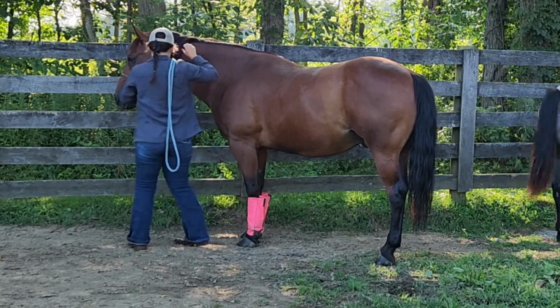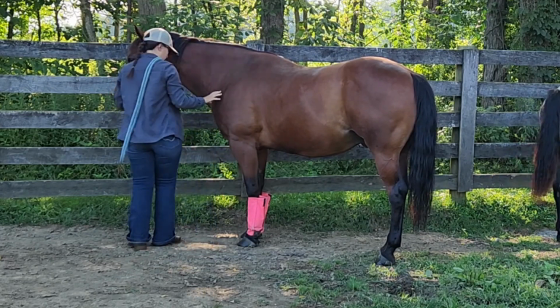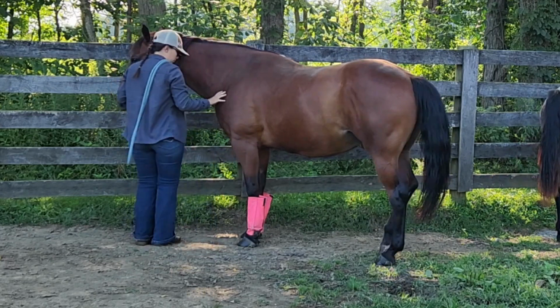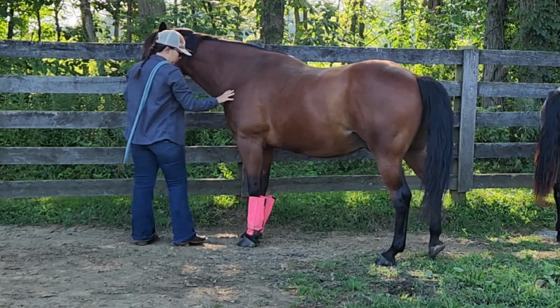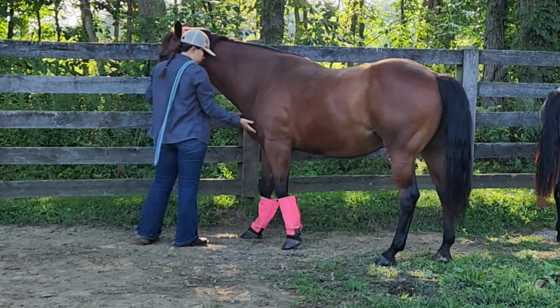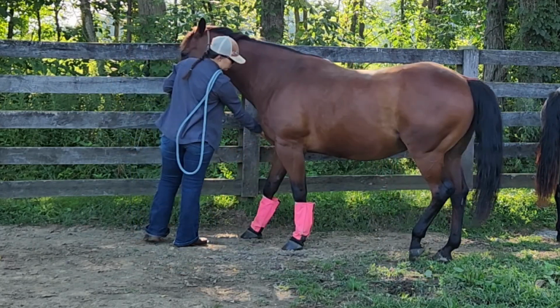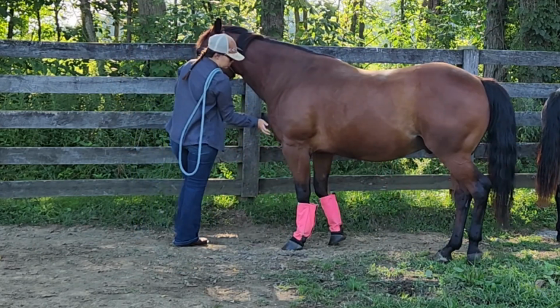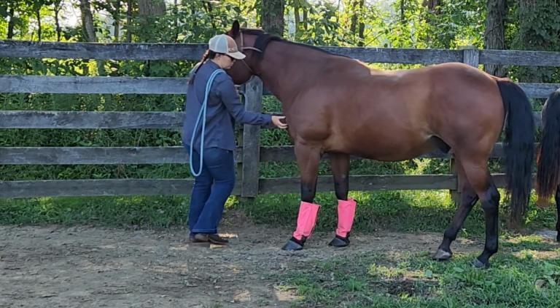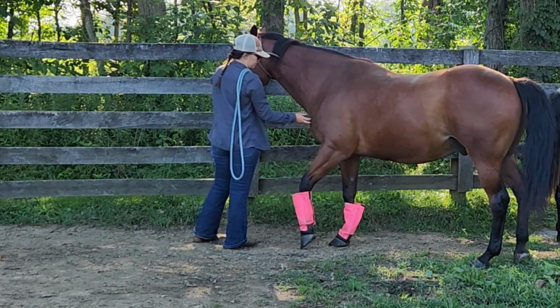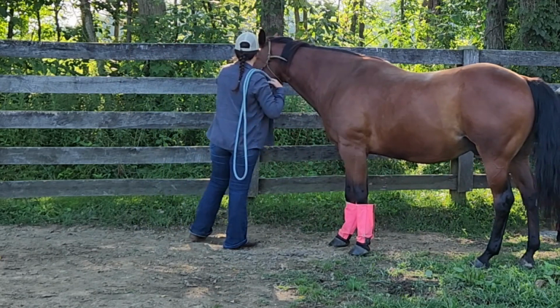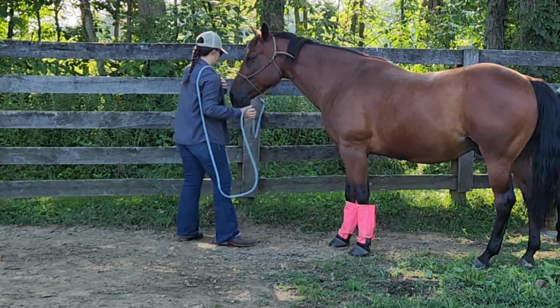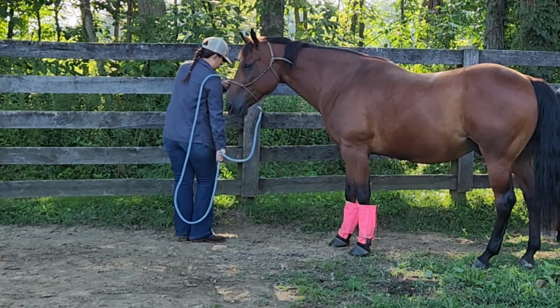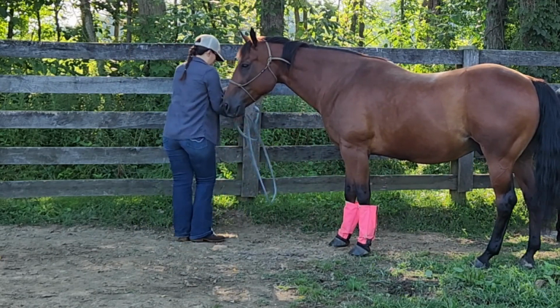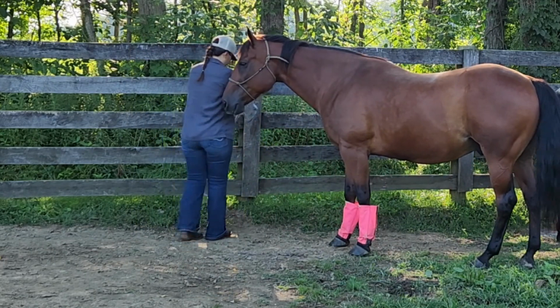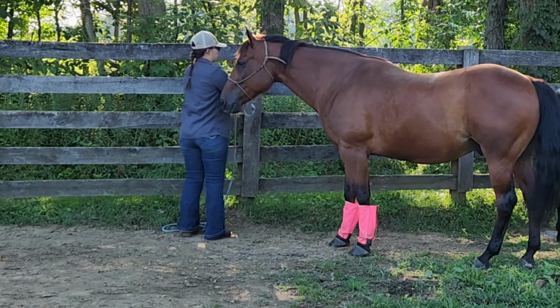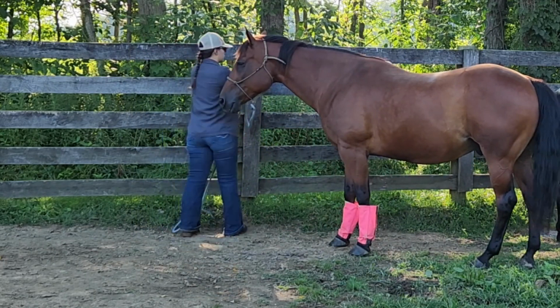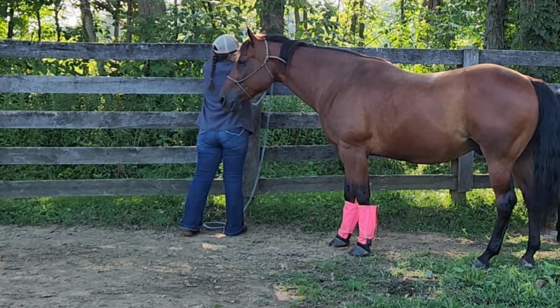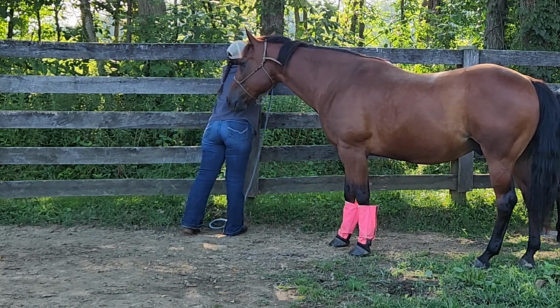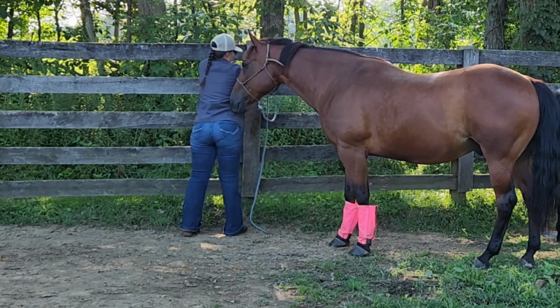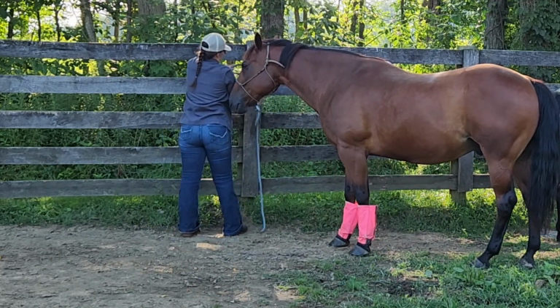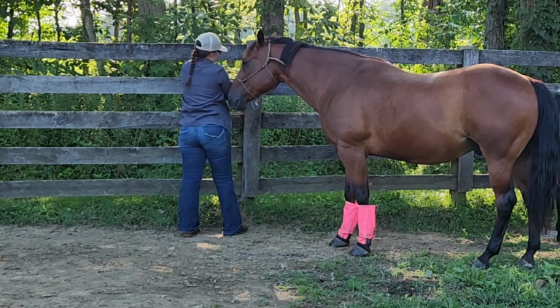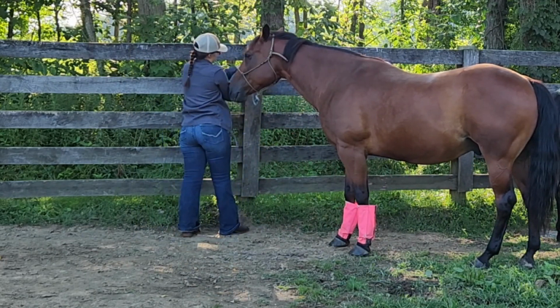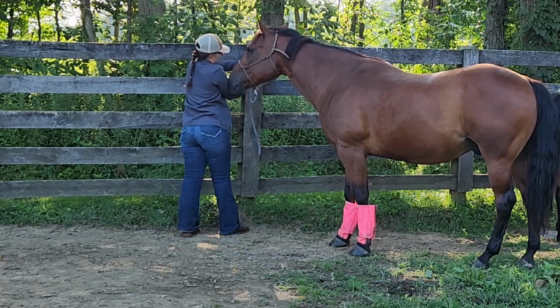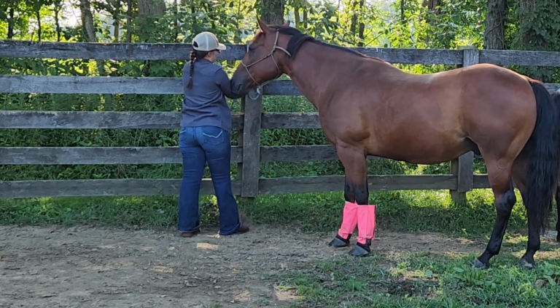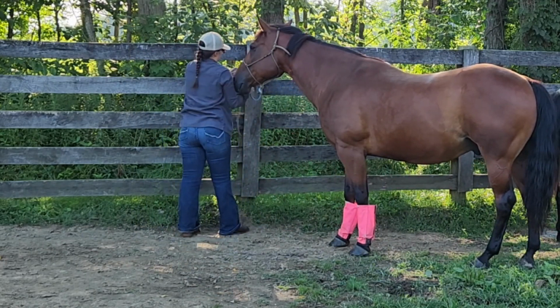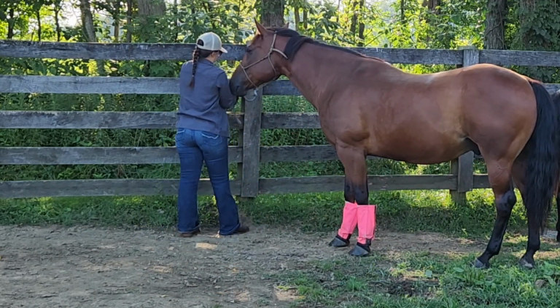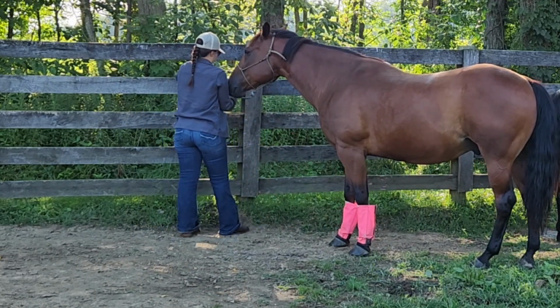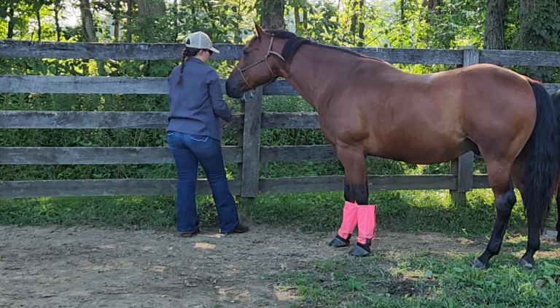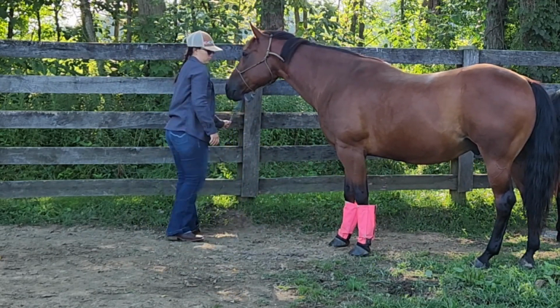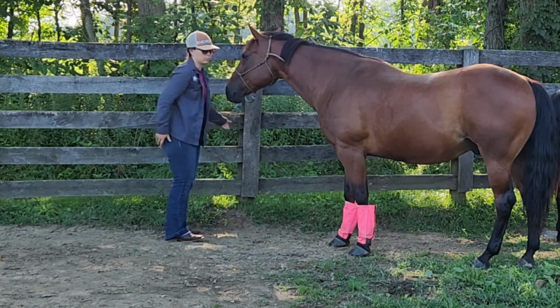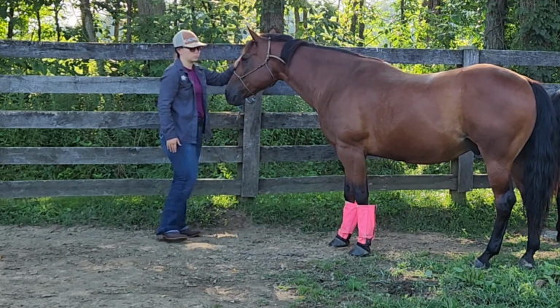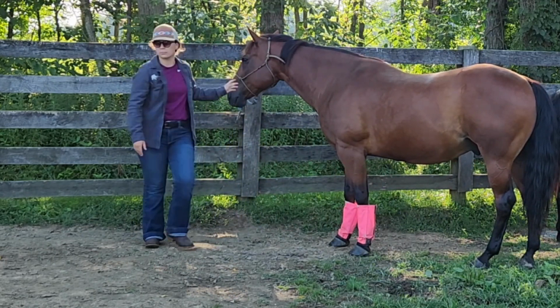The big horse there, the bay one, is my teenage gelding, and the little blue roan from the beginning is my two-year-old filly.